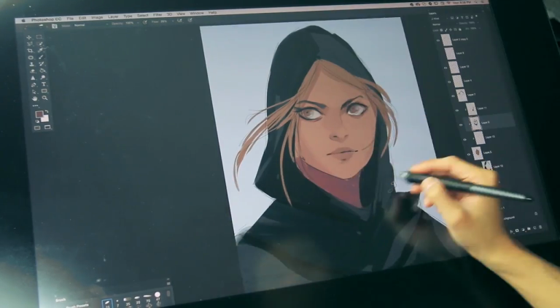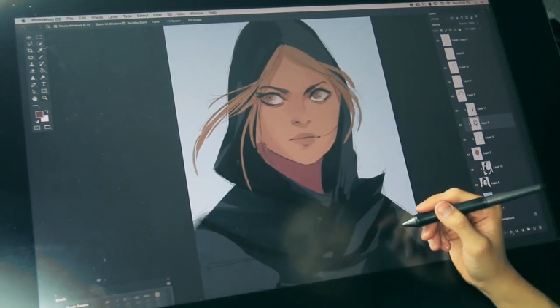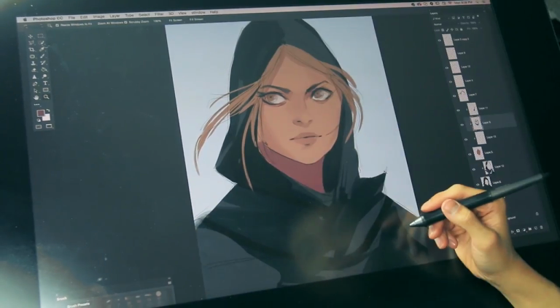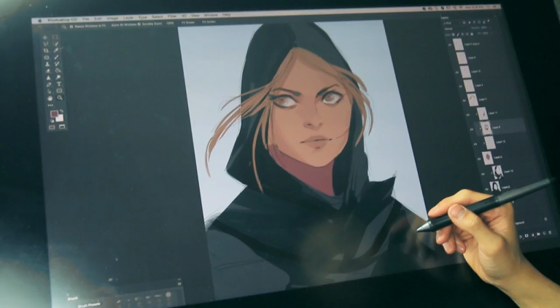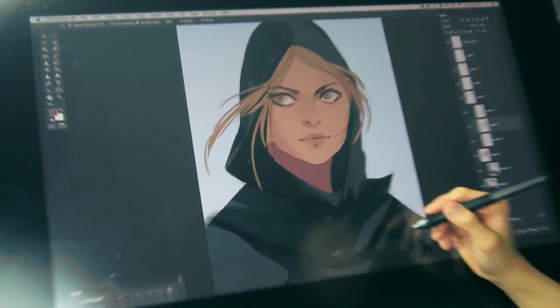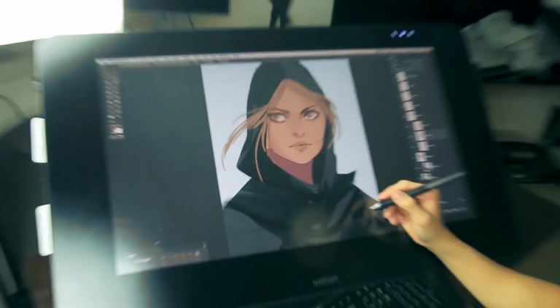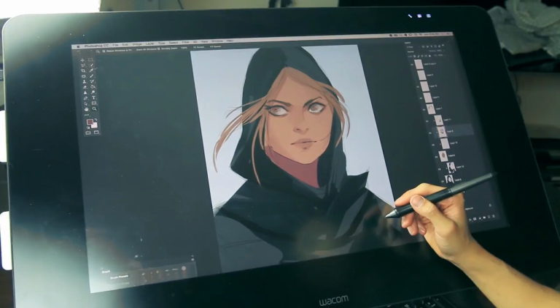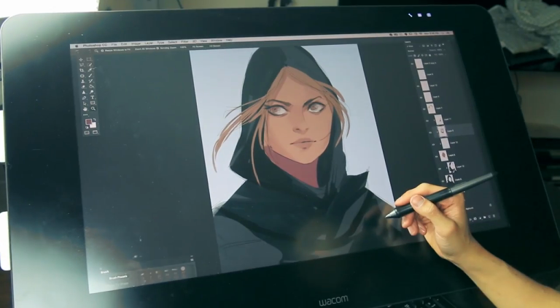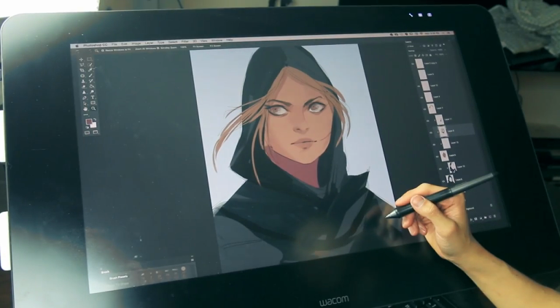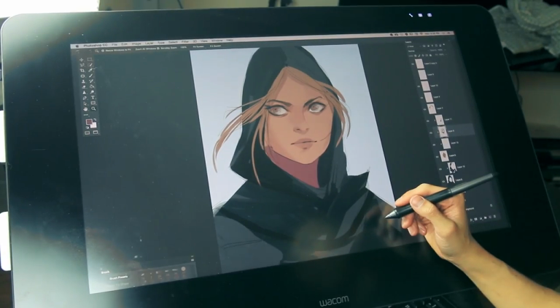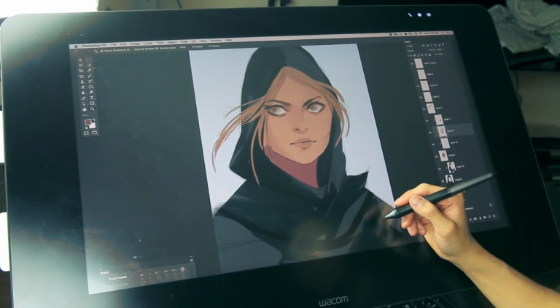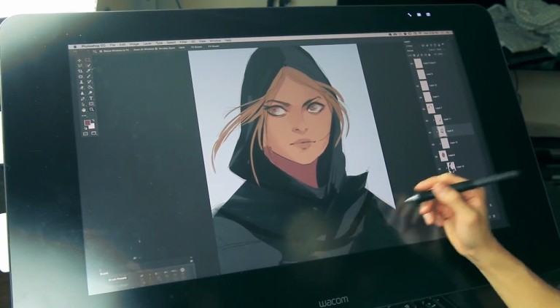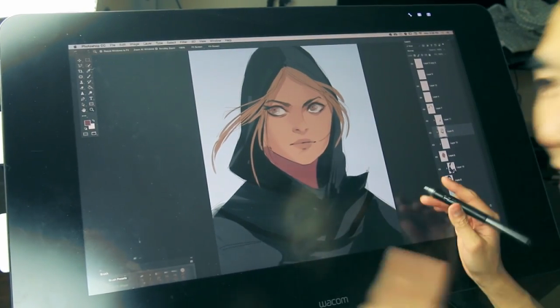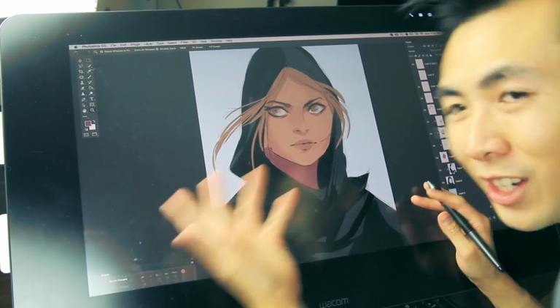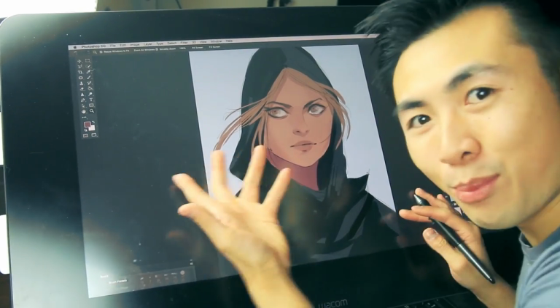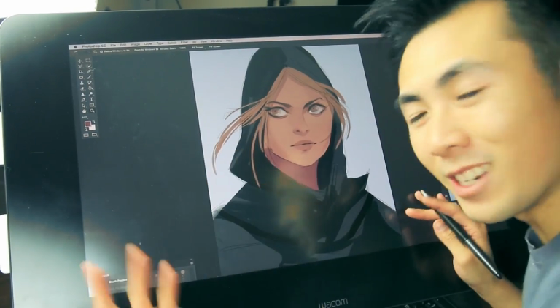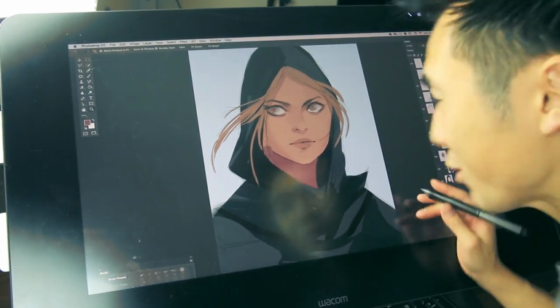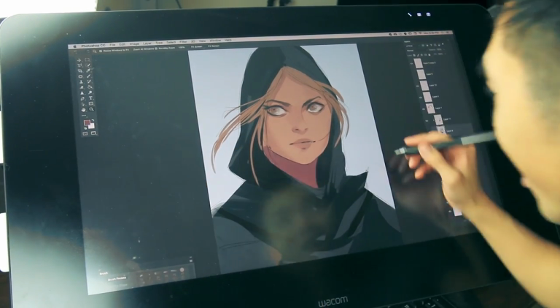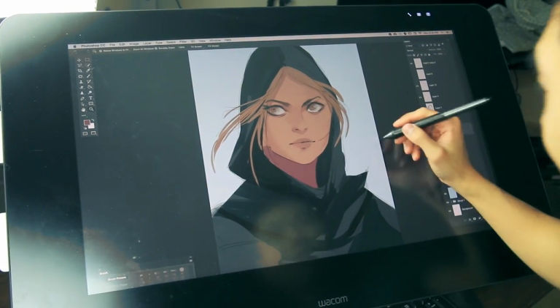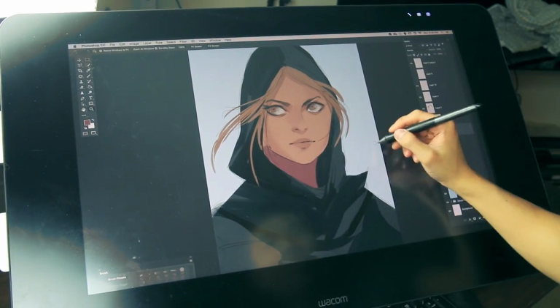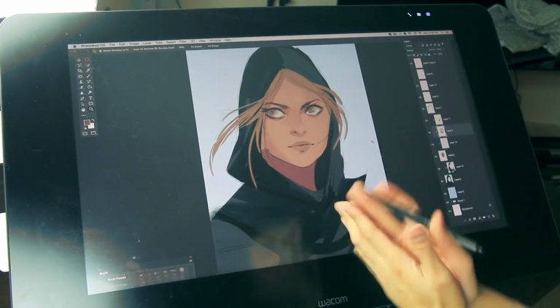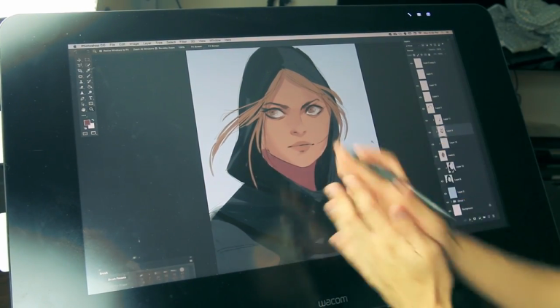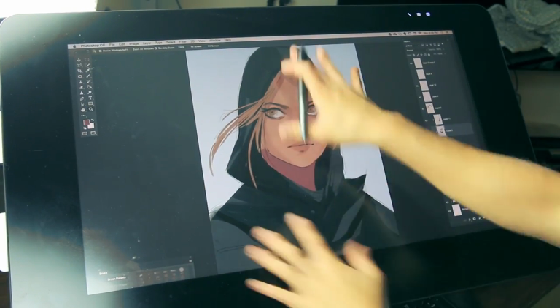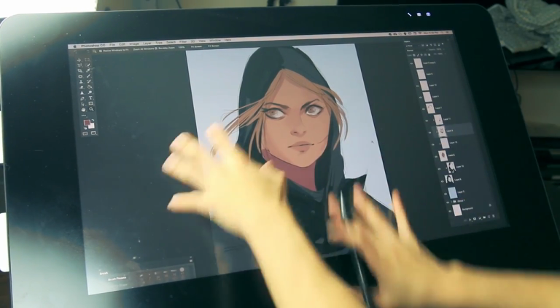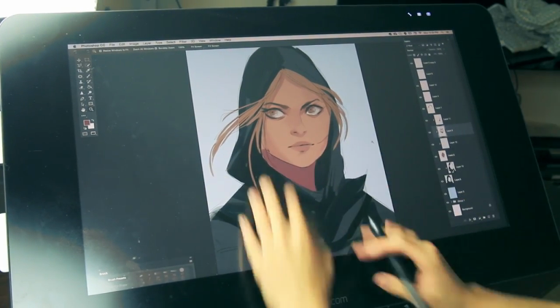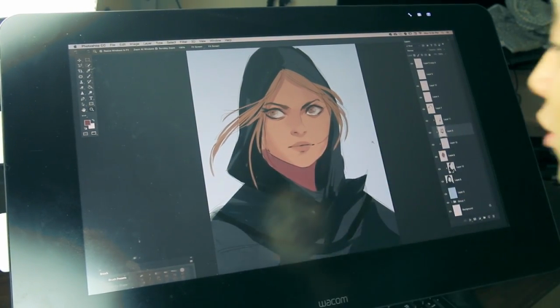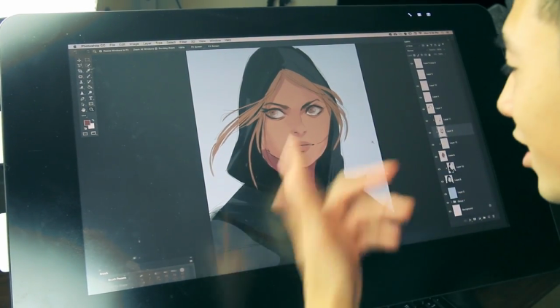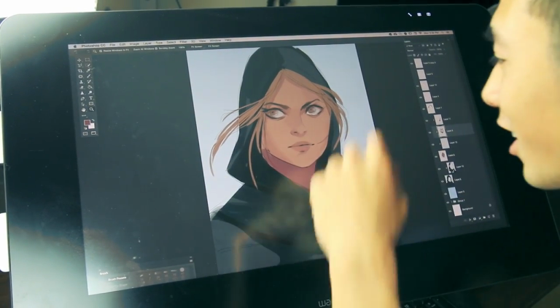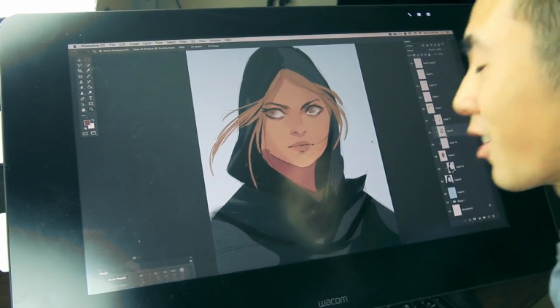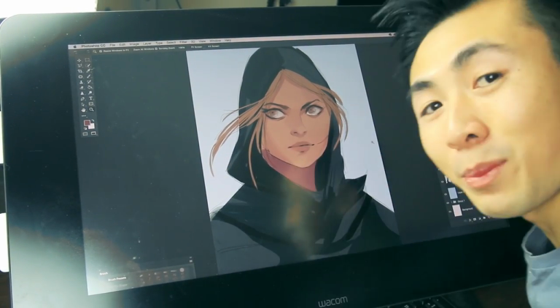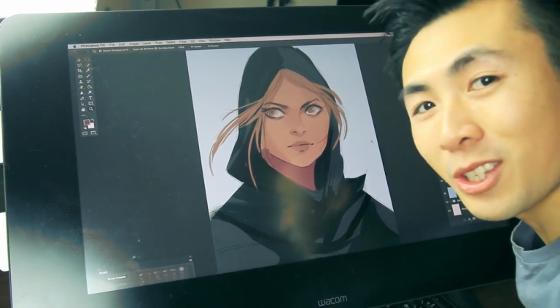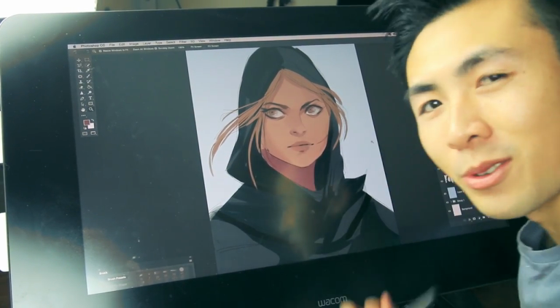So this is our painting so far, and I think it's looking pretty damn solid. I'm going to just keep working on this thing, and I'll check back soon.